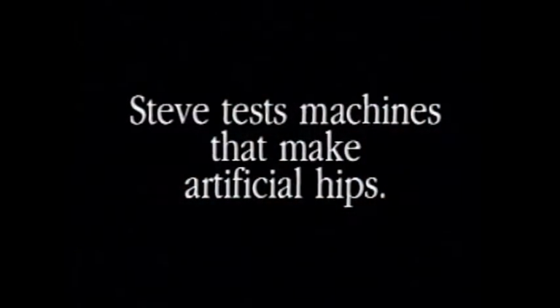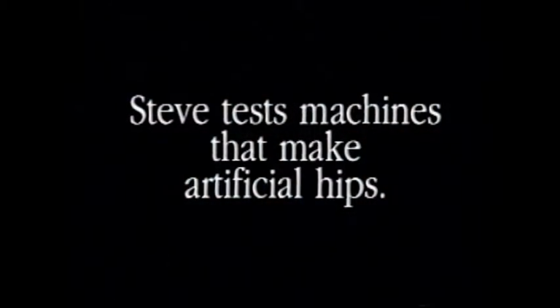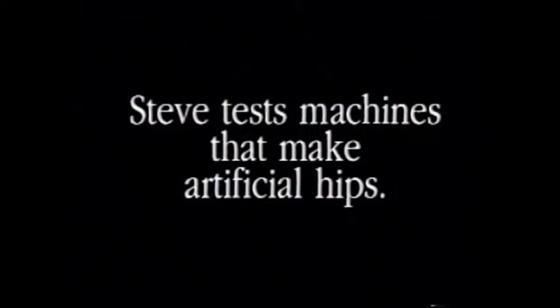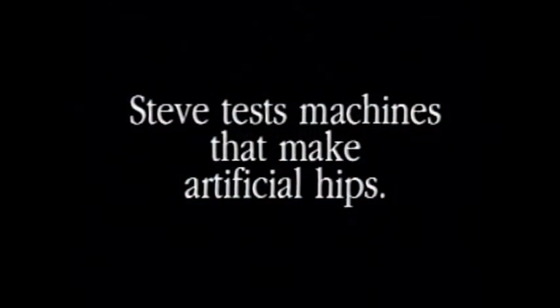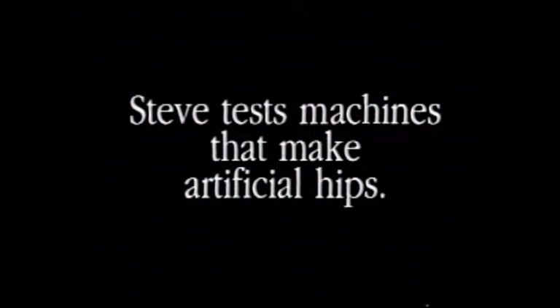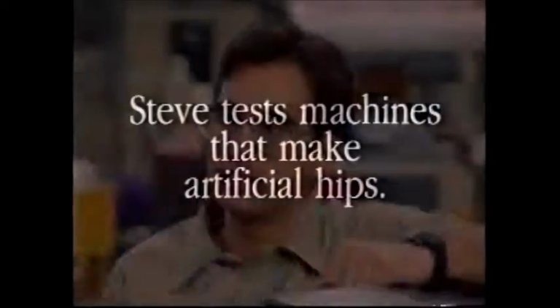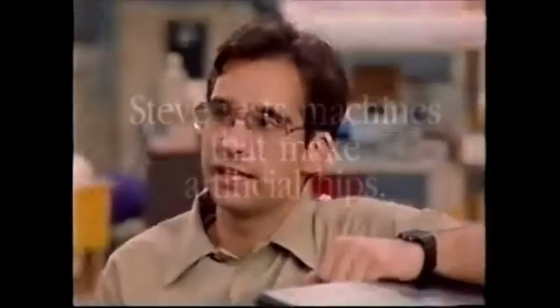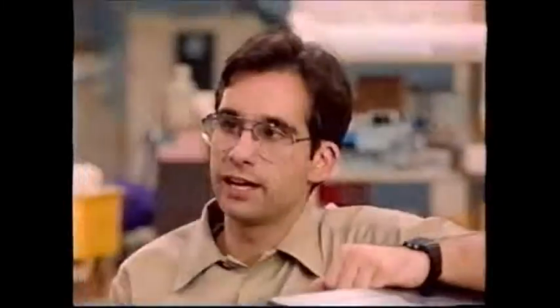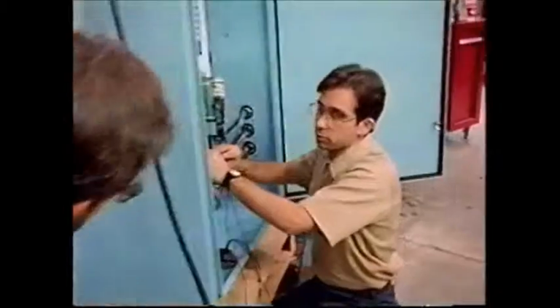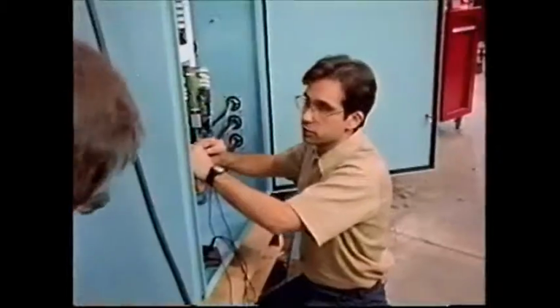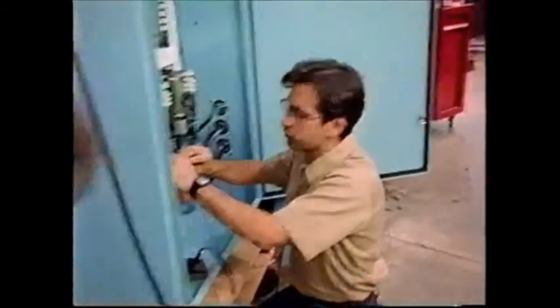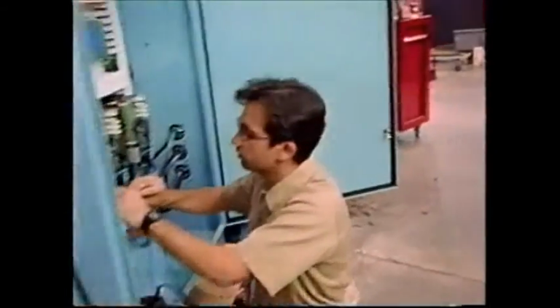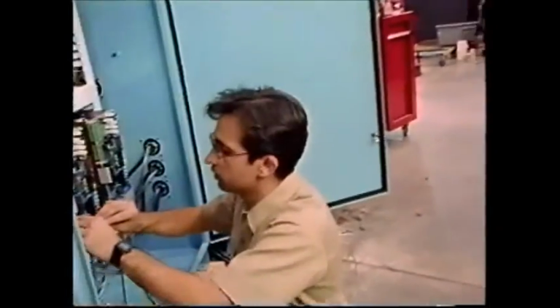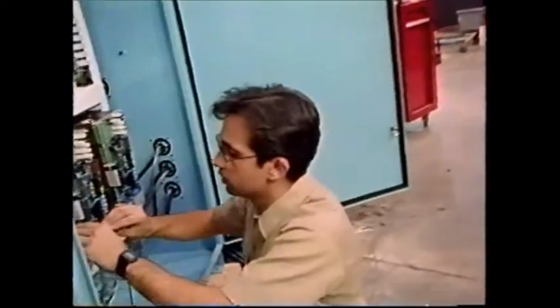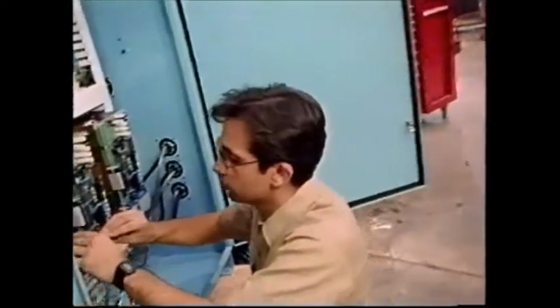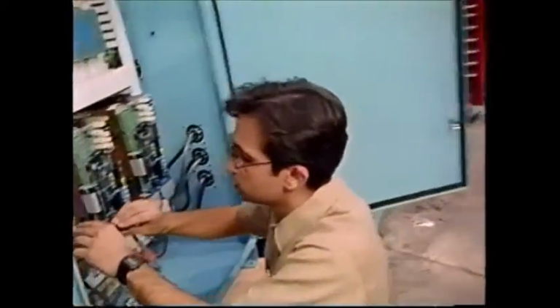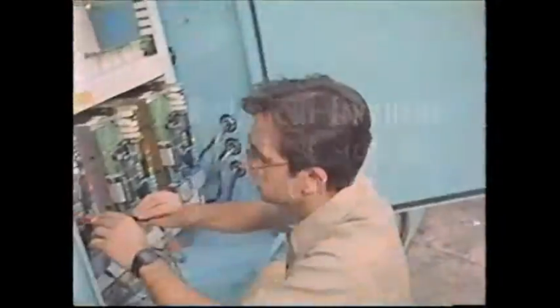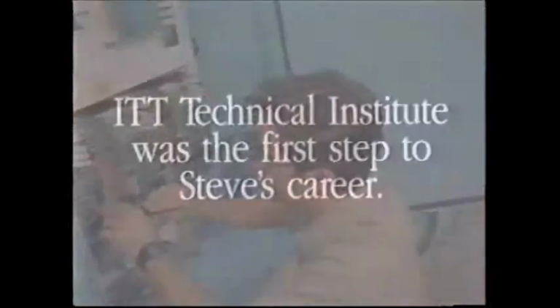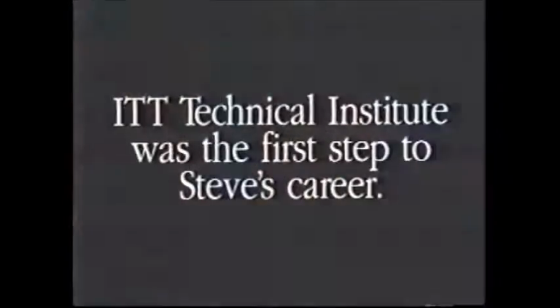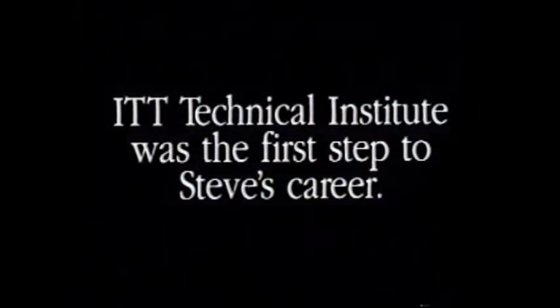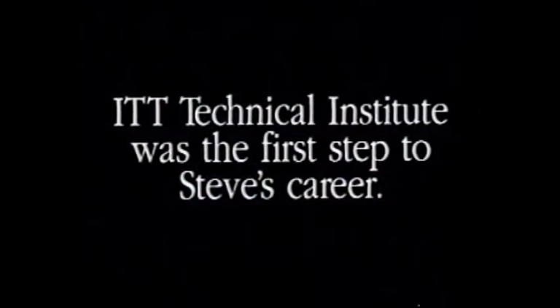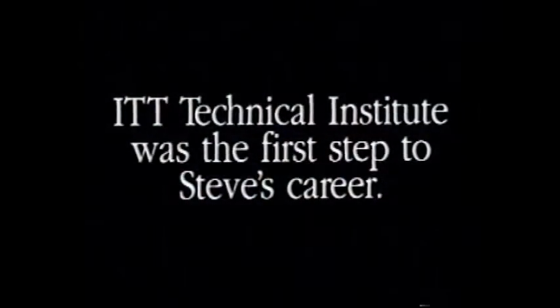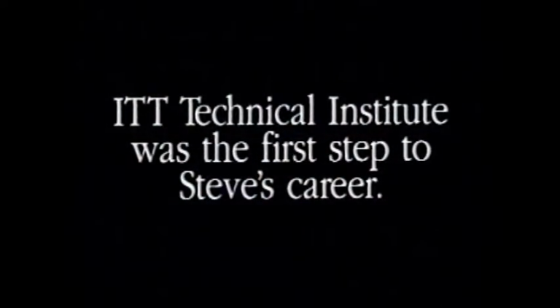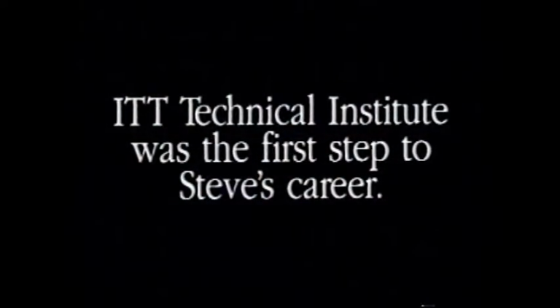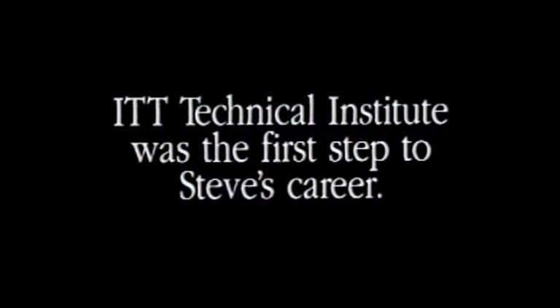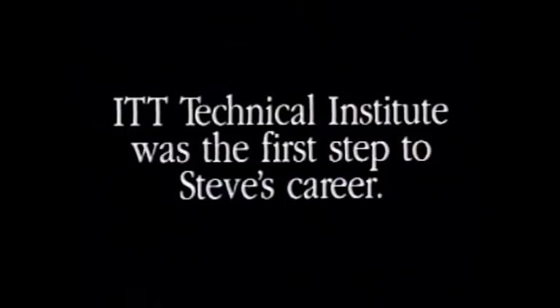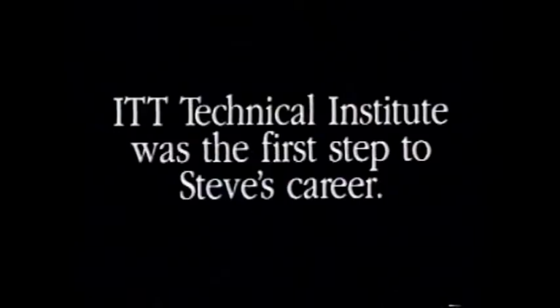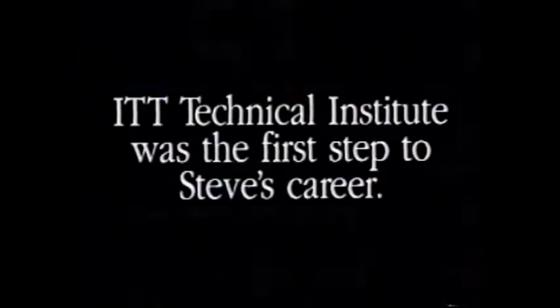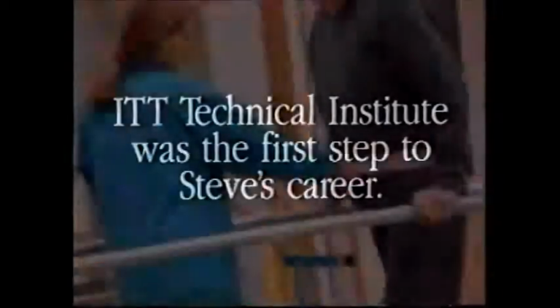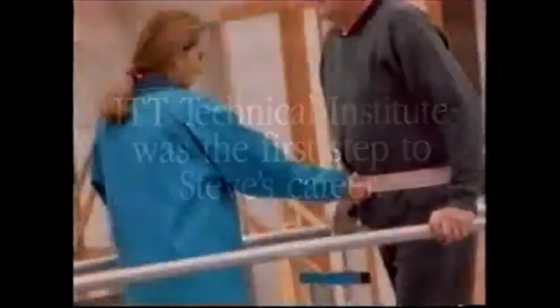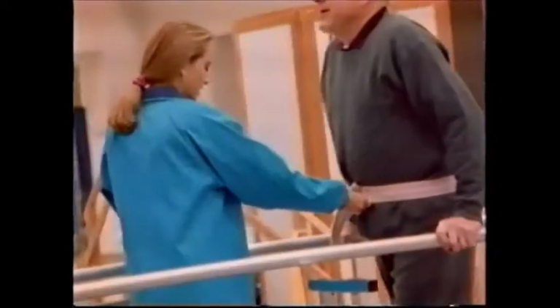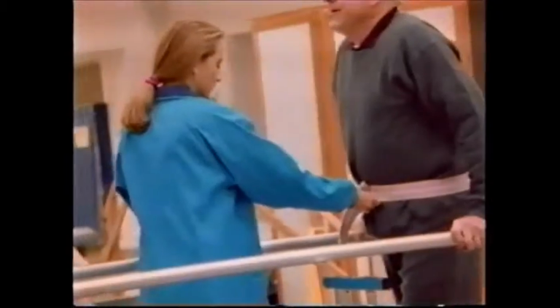Before I went to ITT Tech, I wouldn't know my way around this machine at all. It's coming easier than it was a week ago.